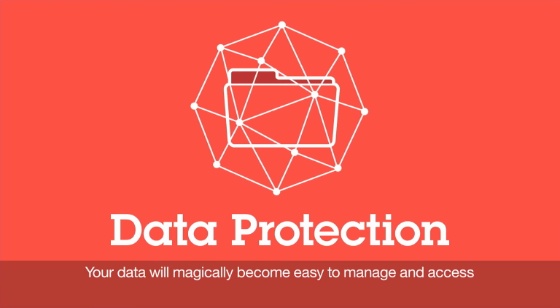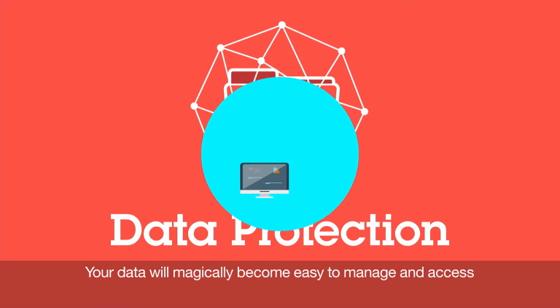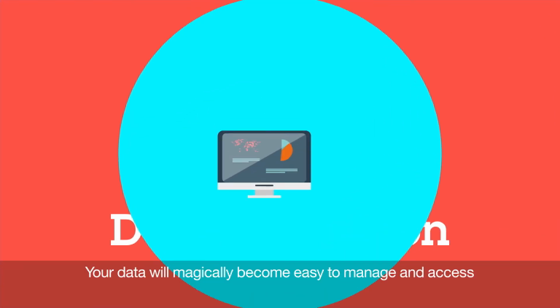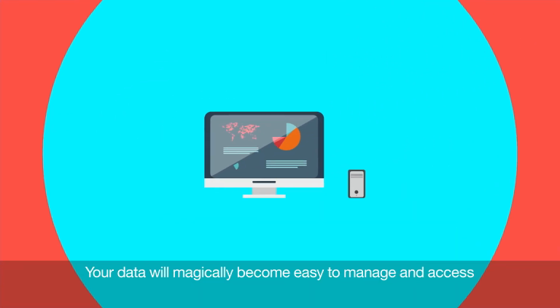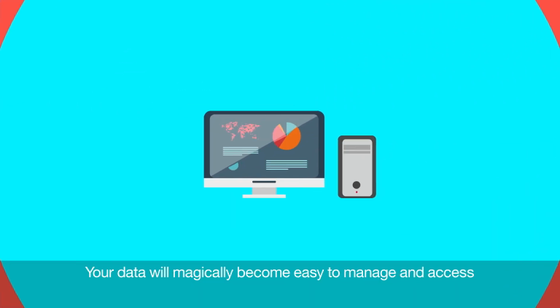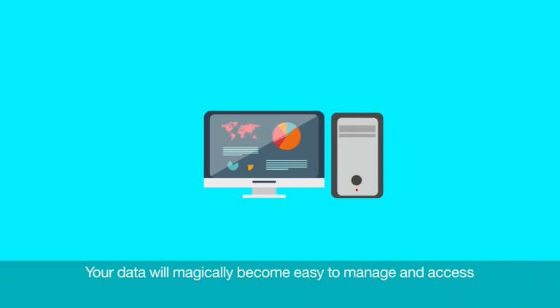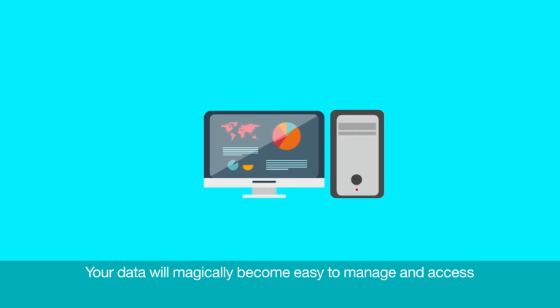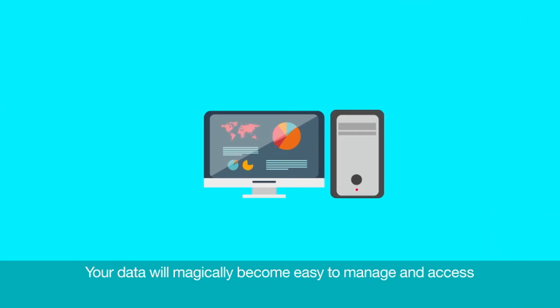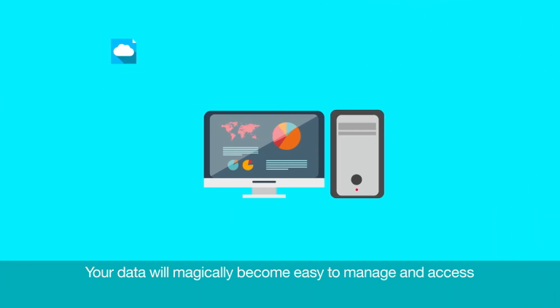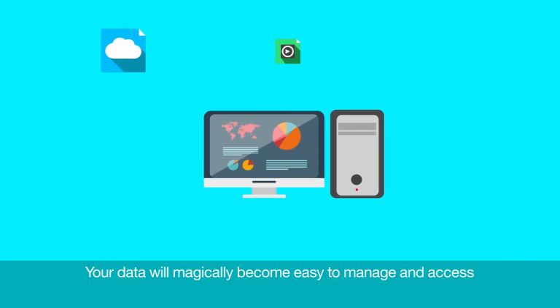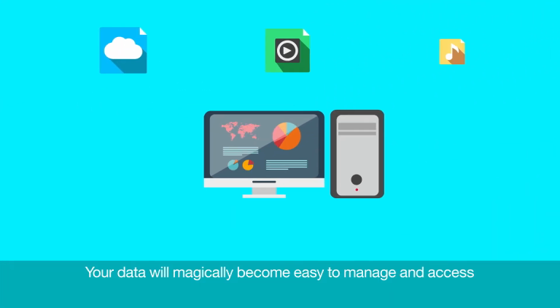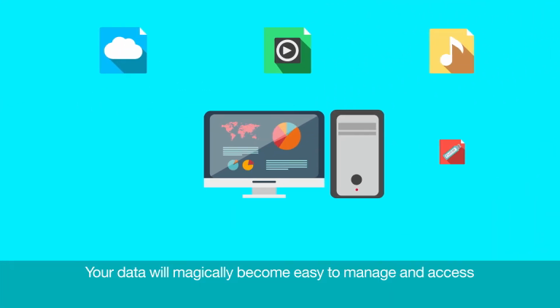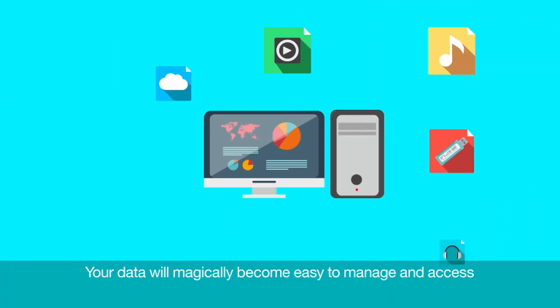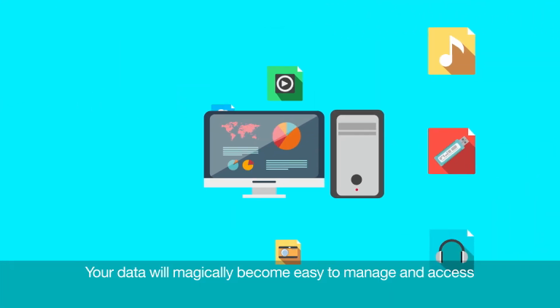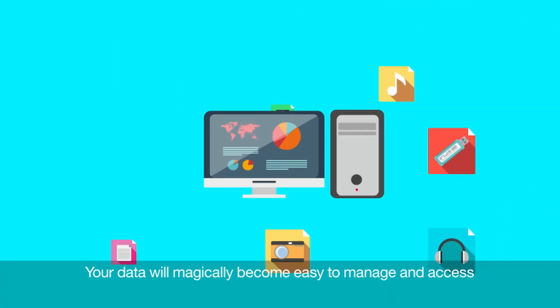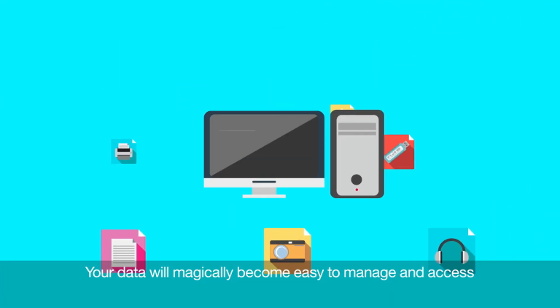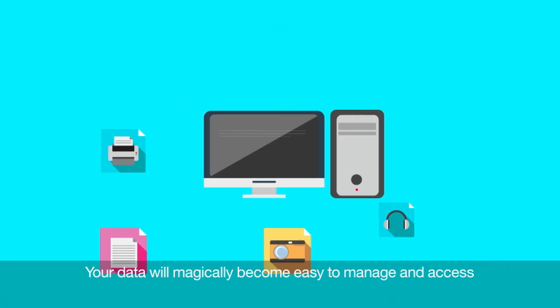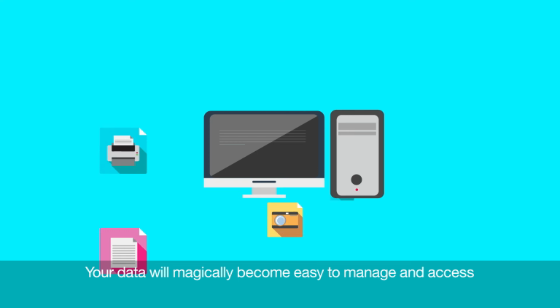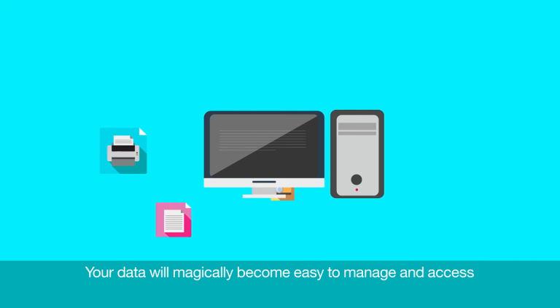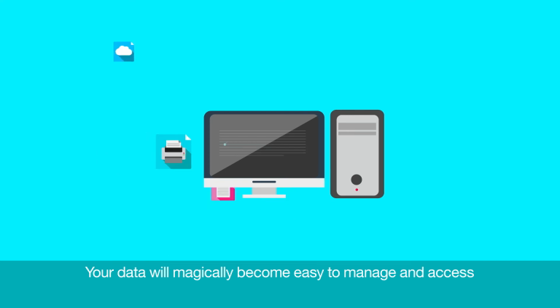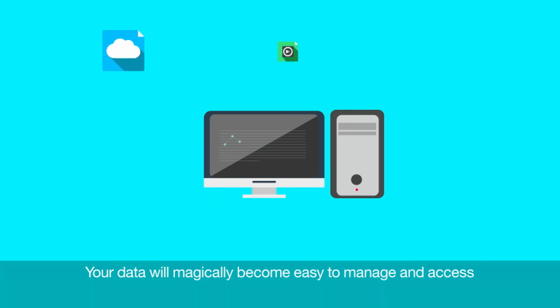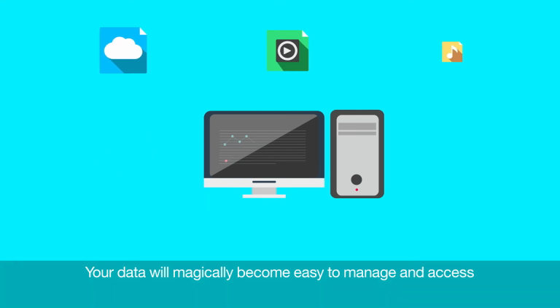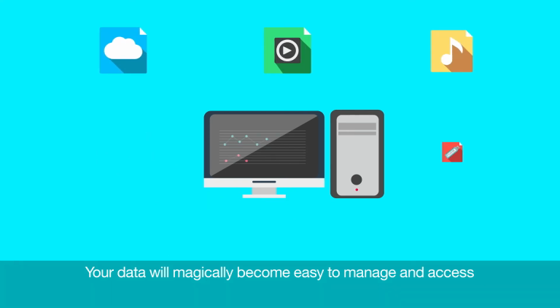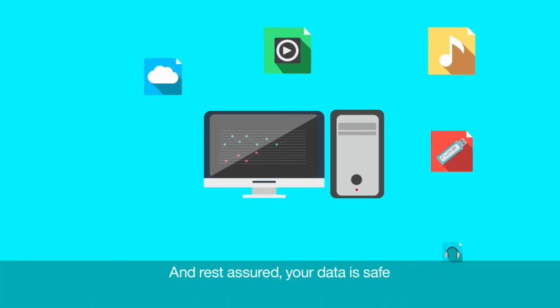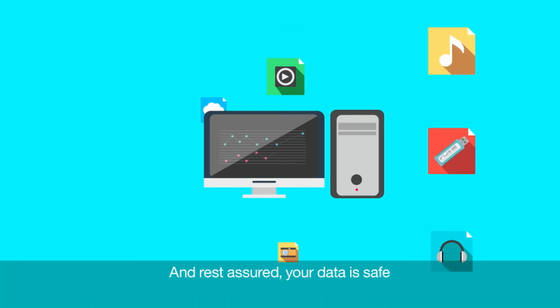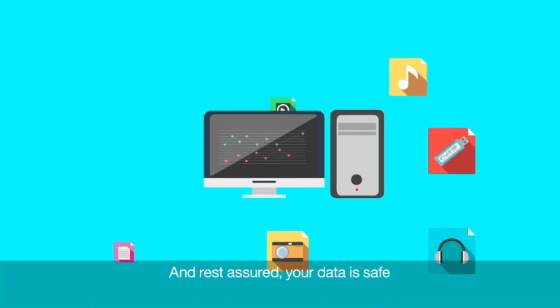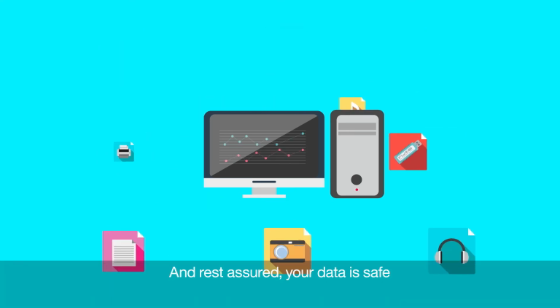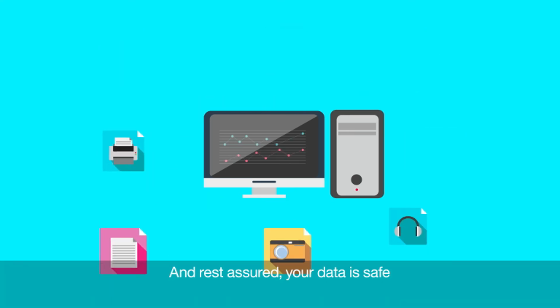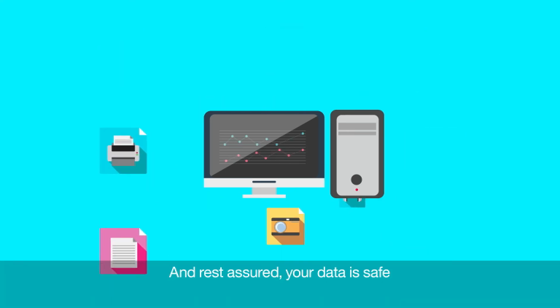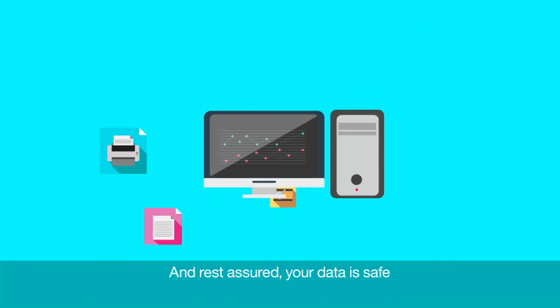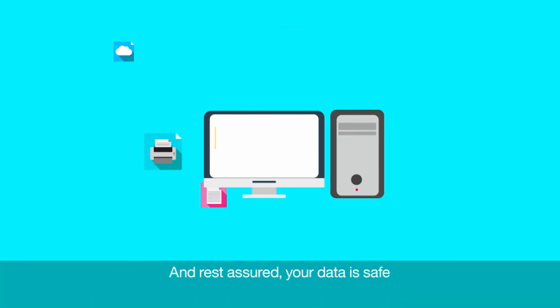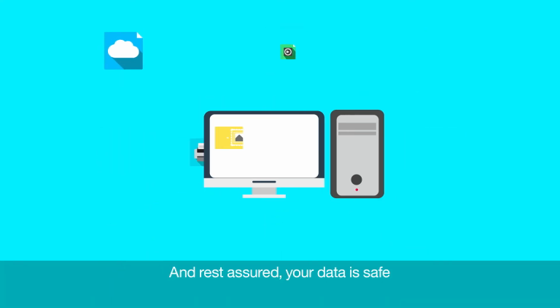Your data will magically become easy to manage and access. And rest assured, your data is safe.